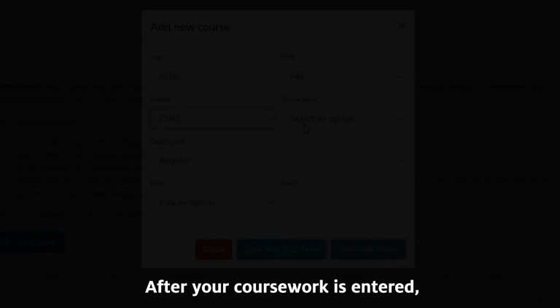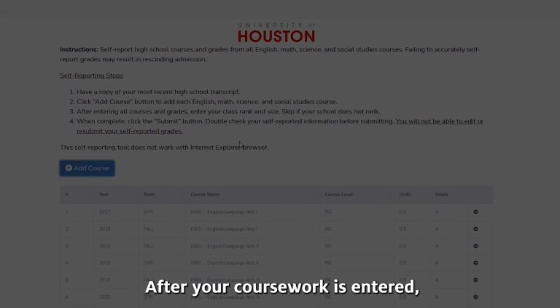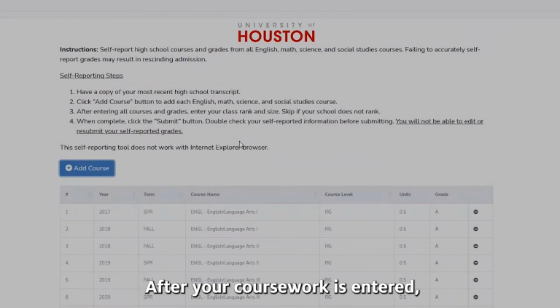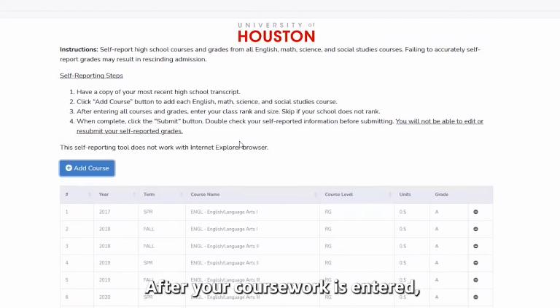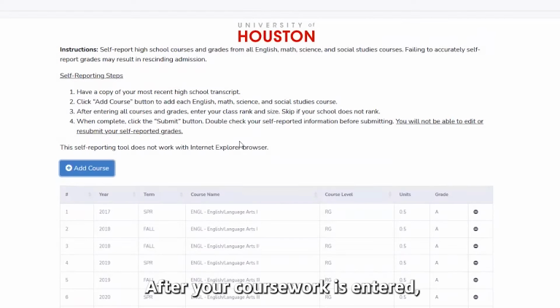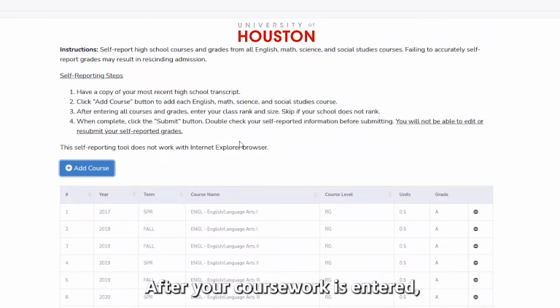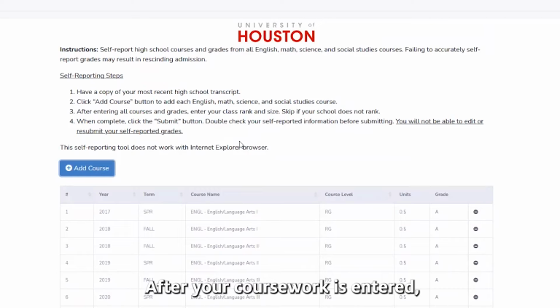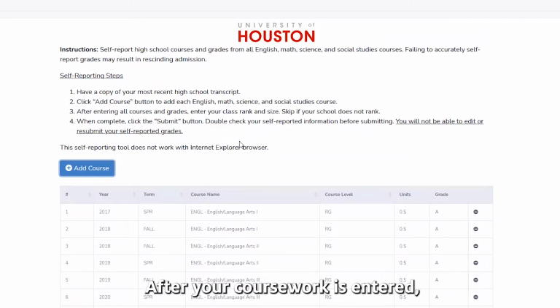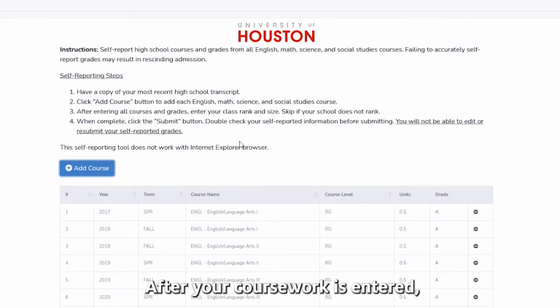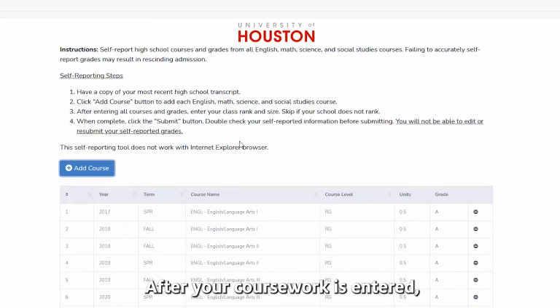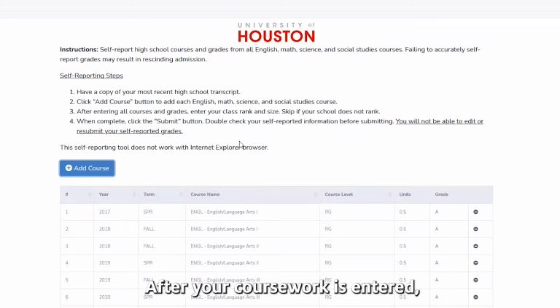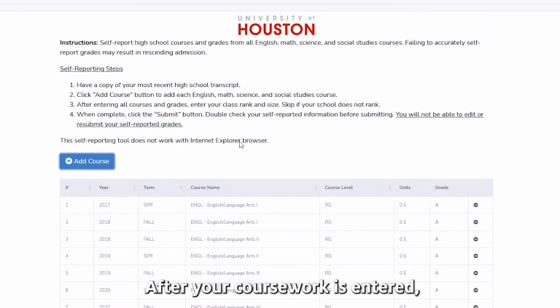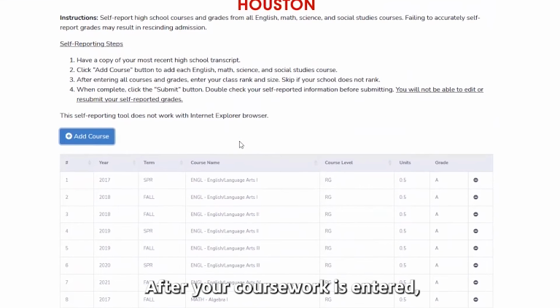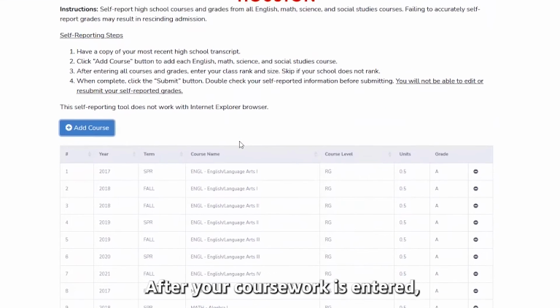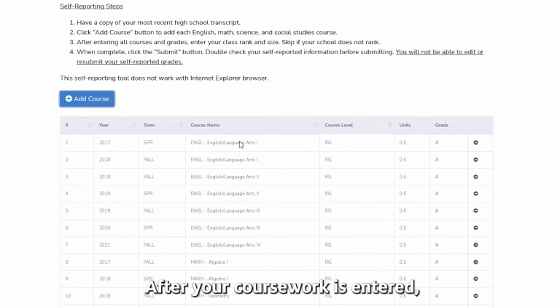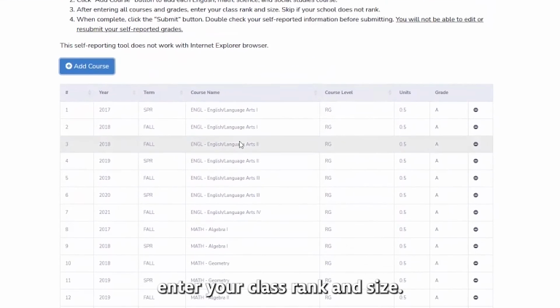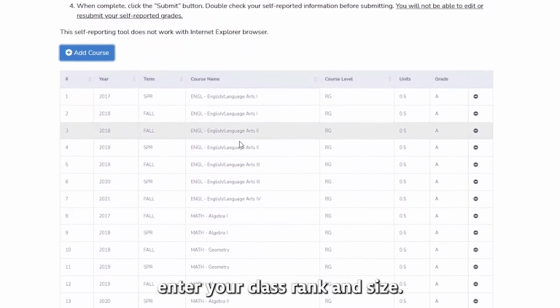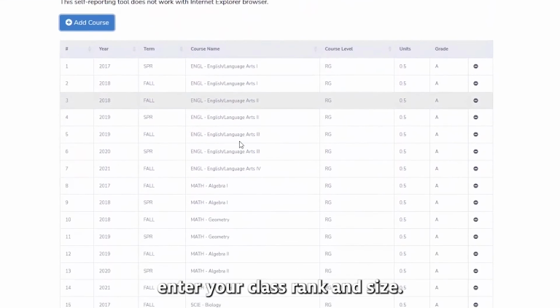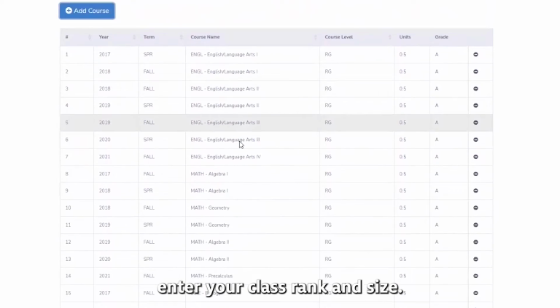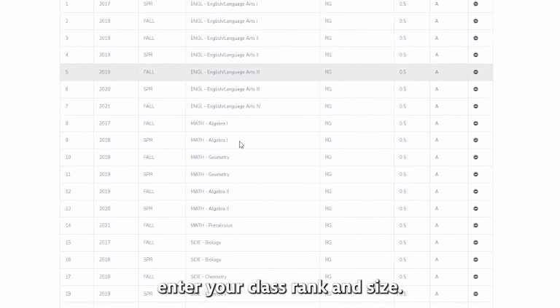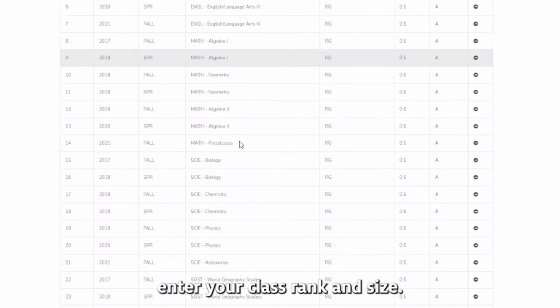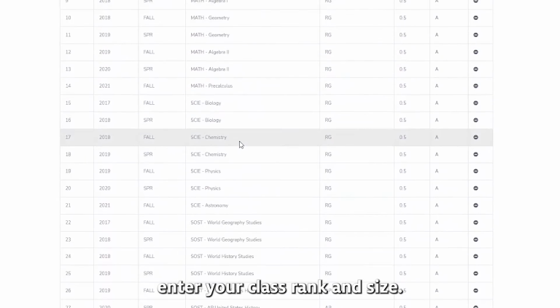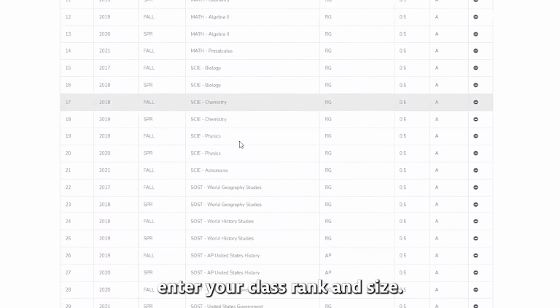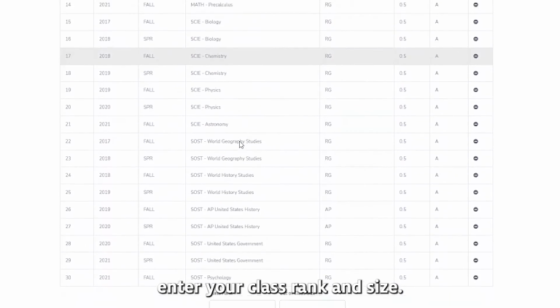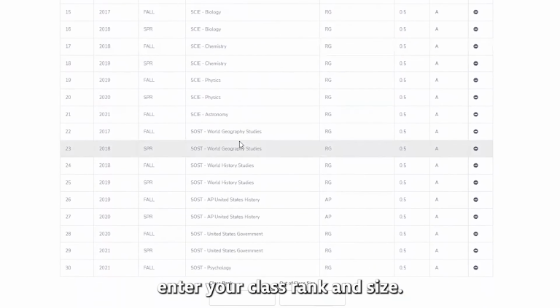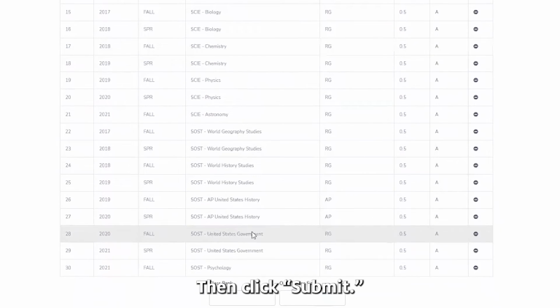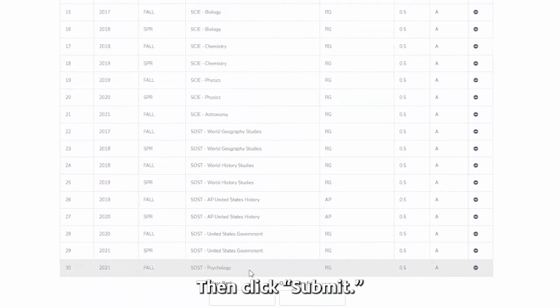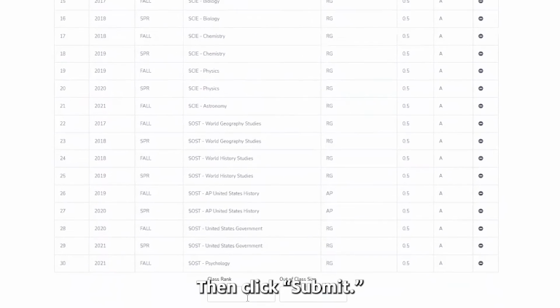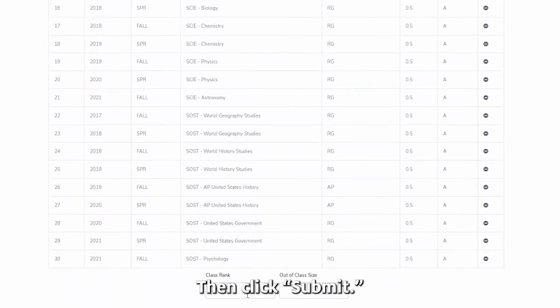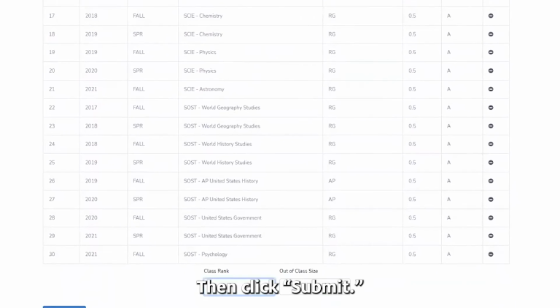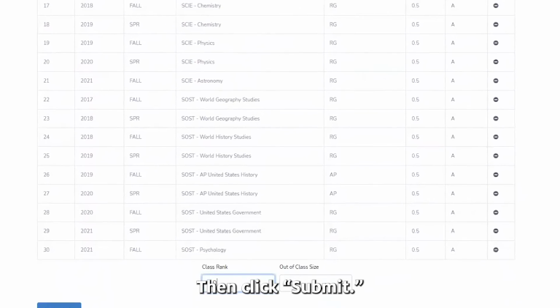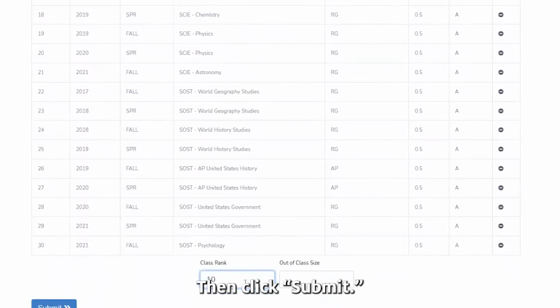After your coursework is entered, enter your class rank and size, then click Submit.